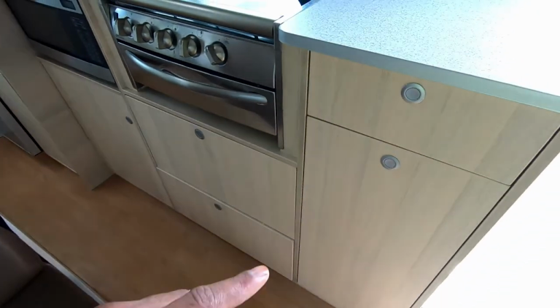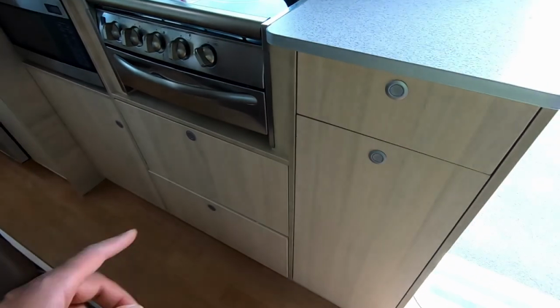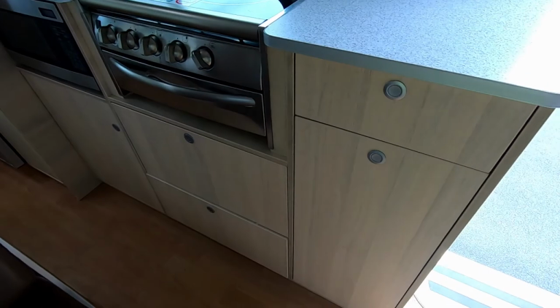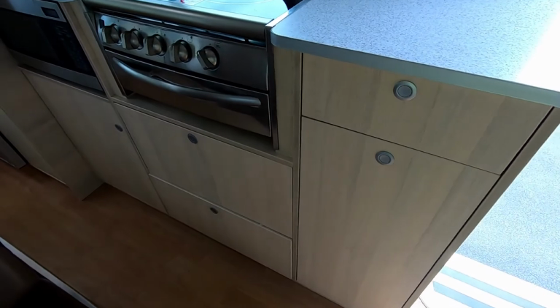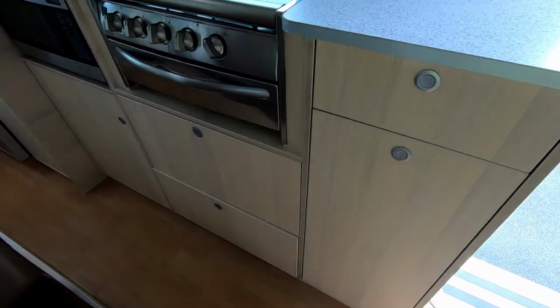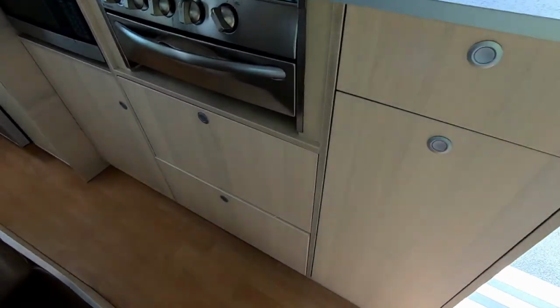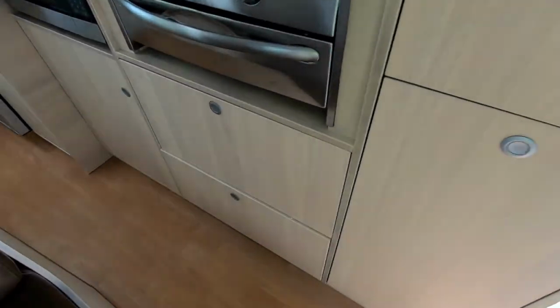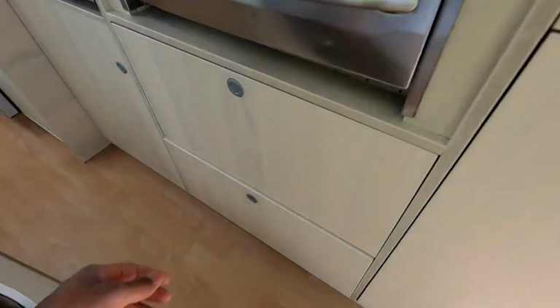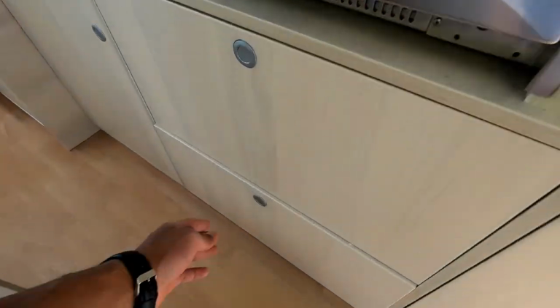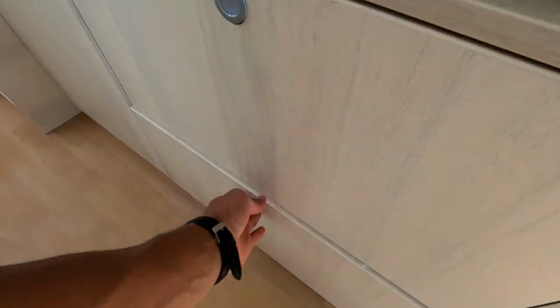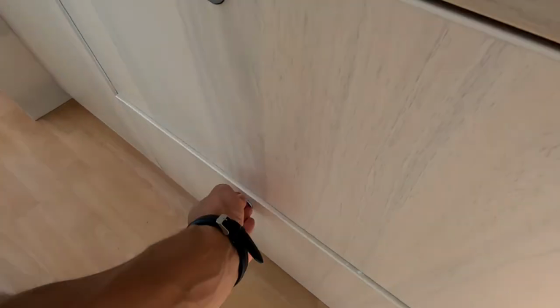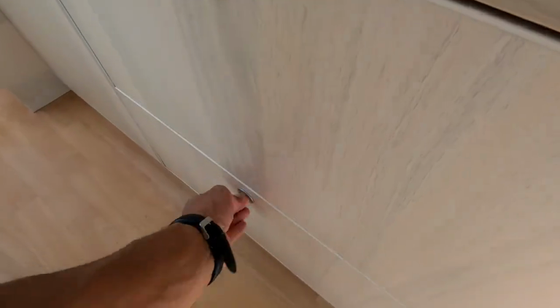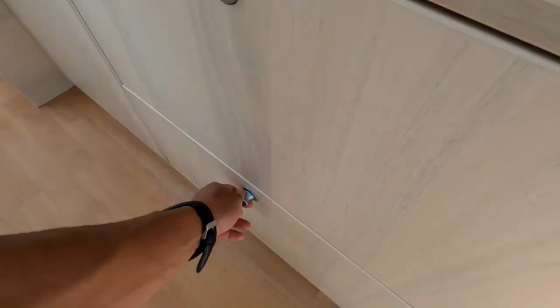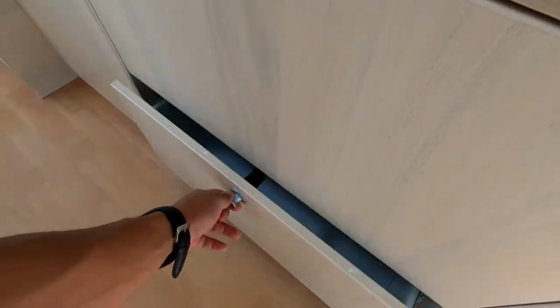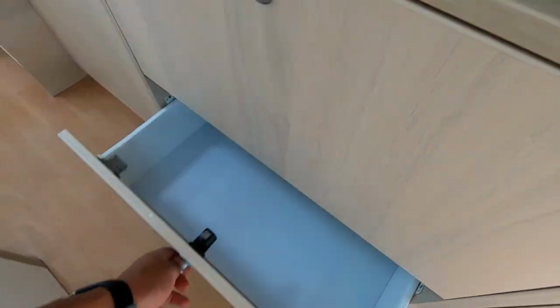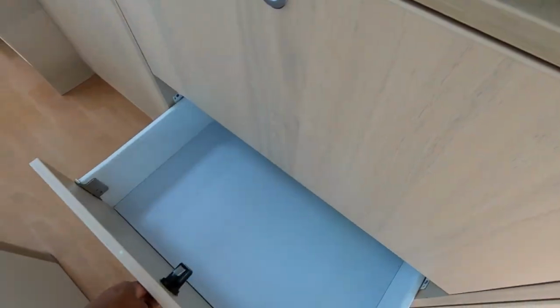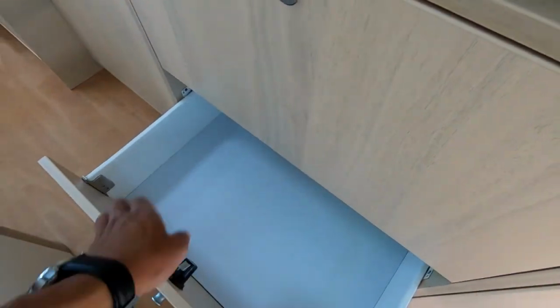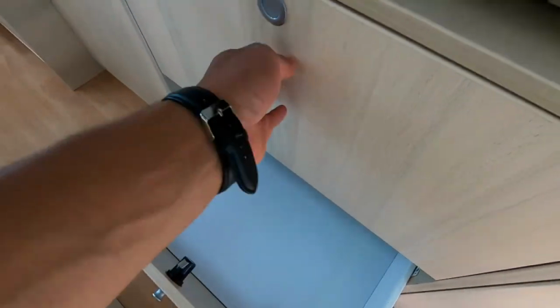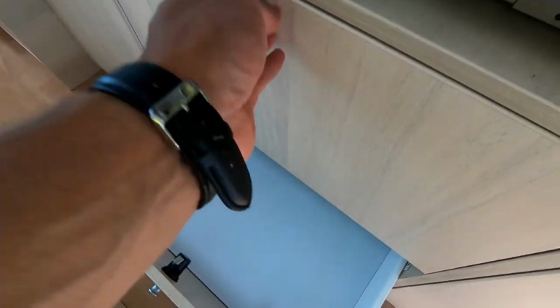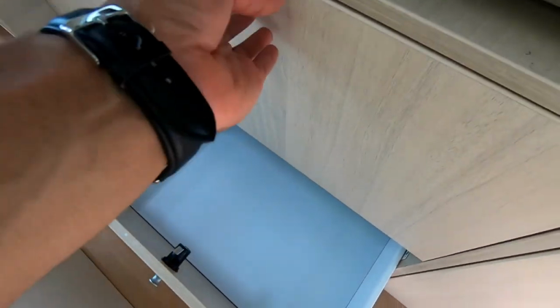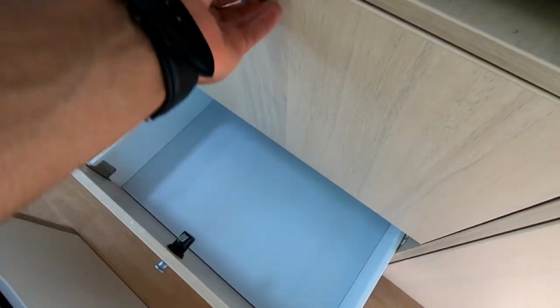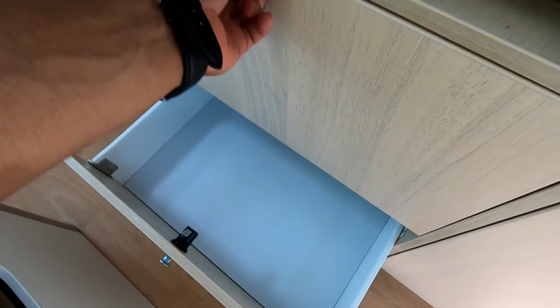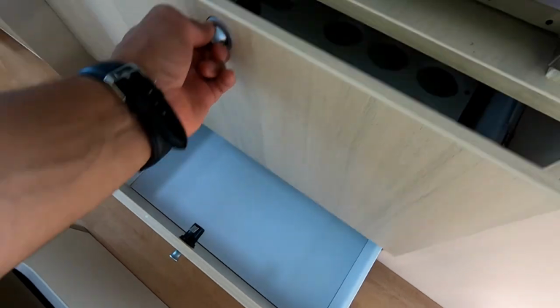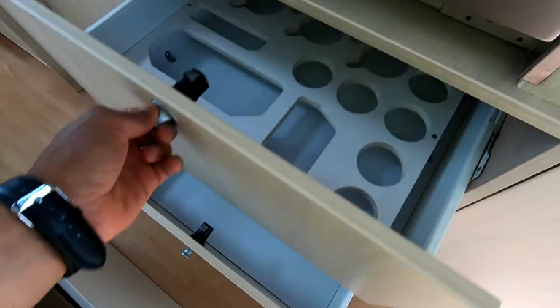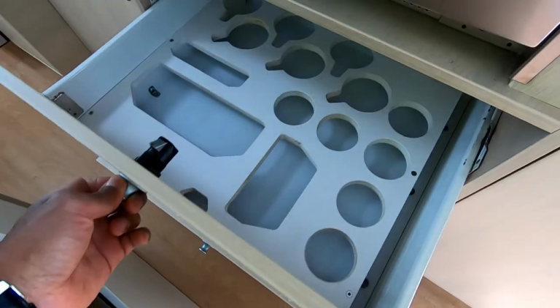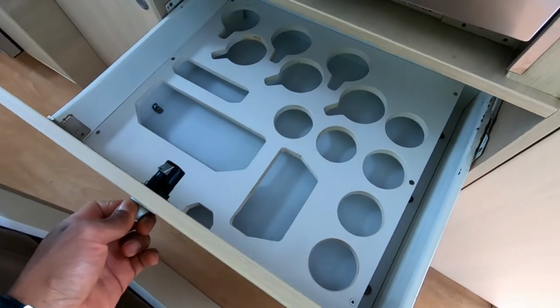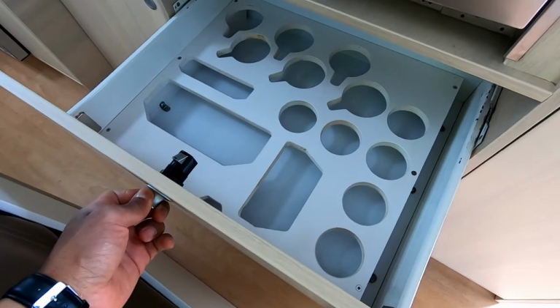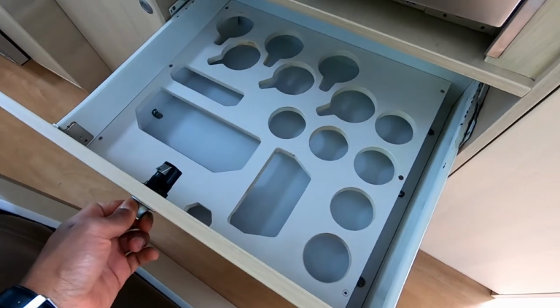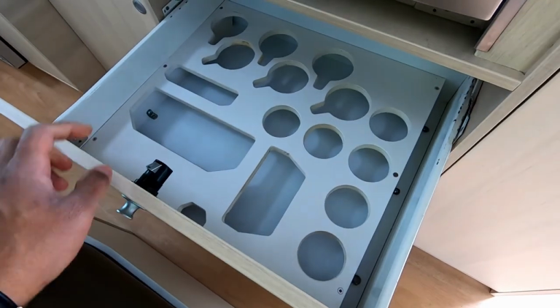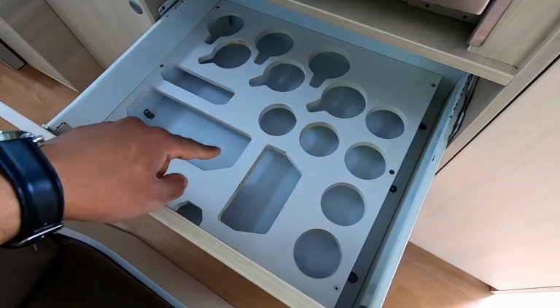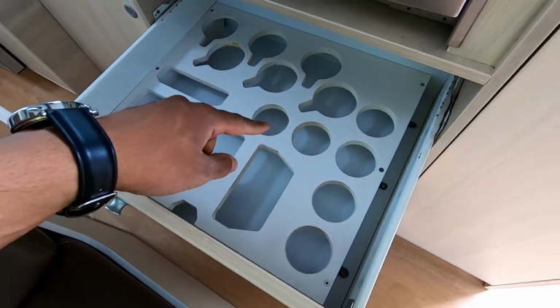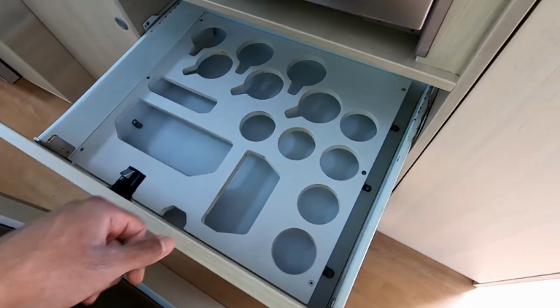There's plenty of storage on this model — there's even space for all your plates, cutlery, and everything.